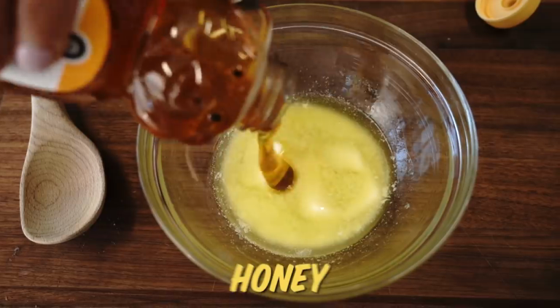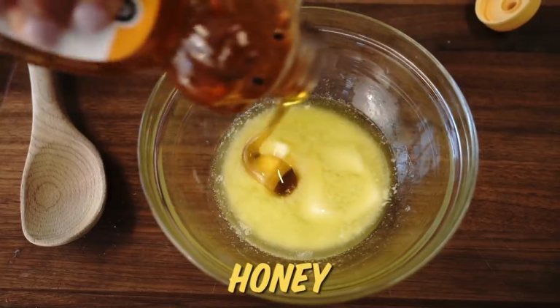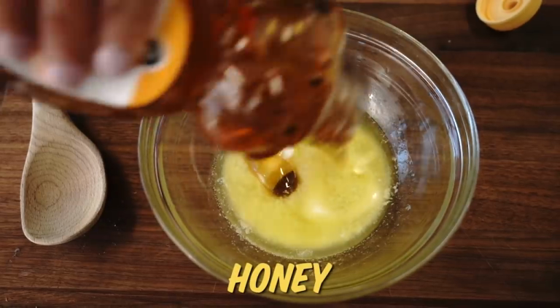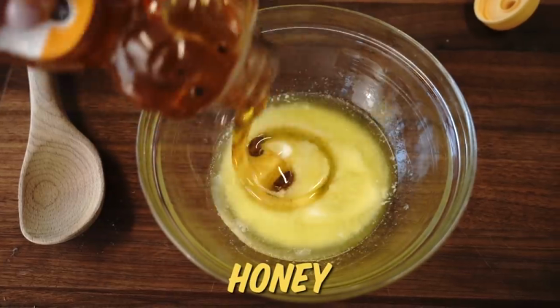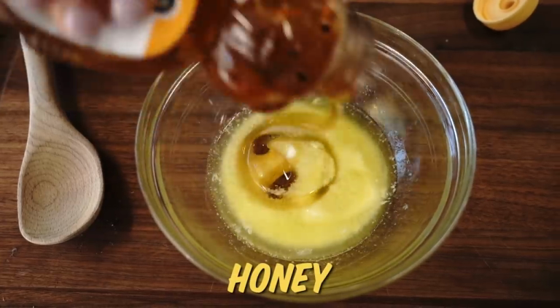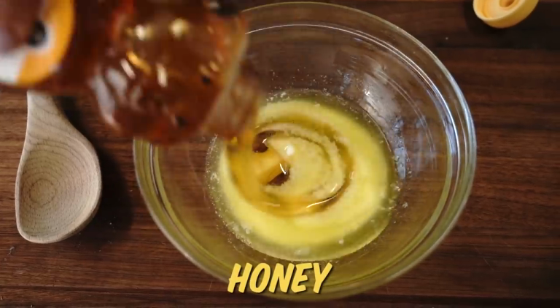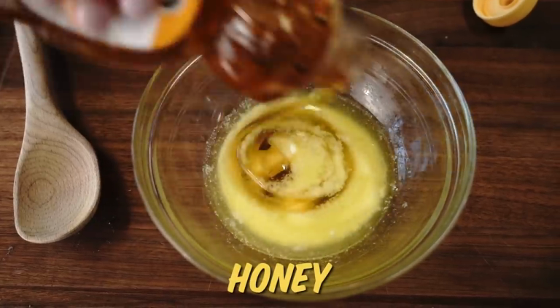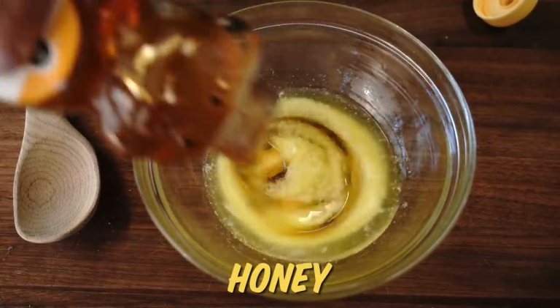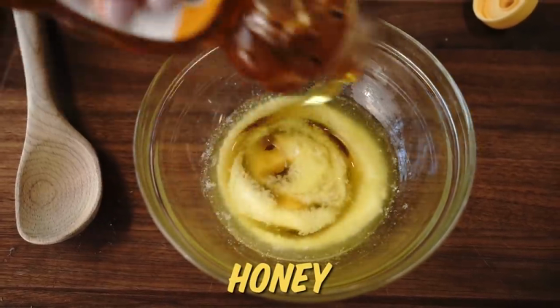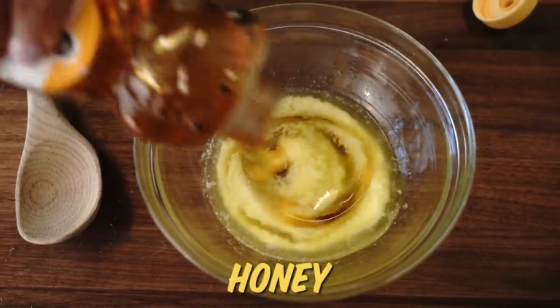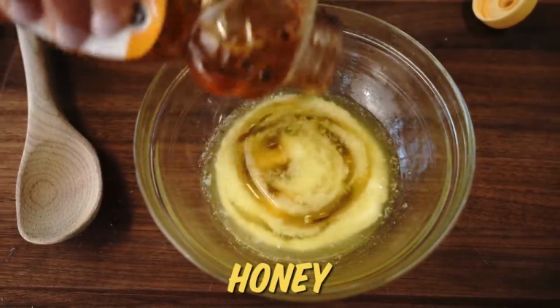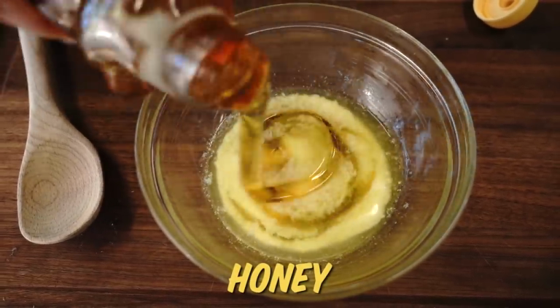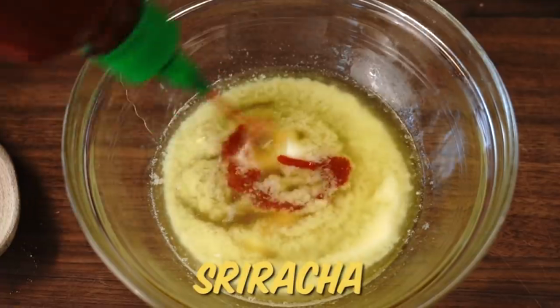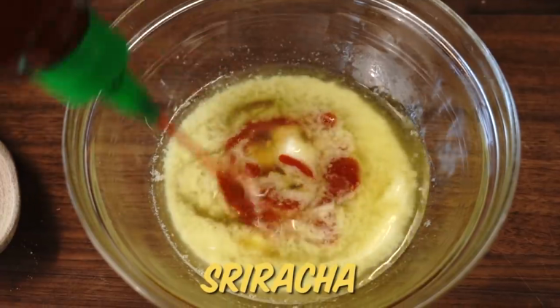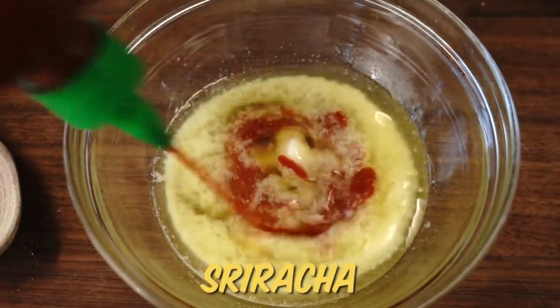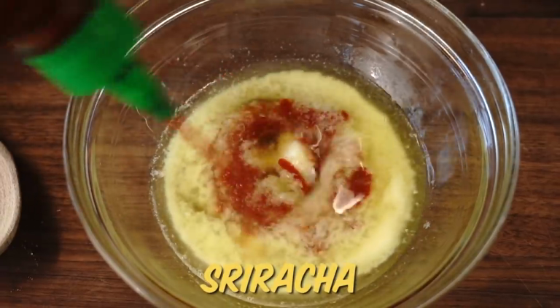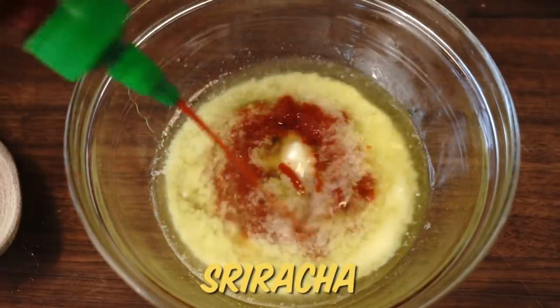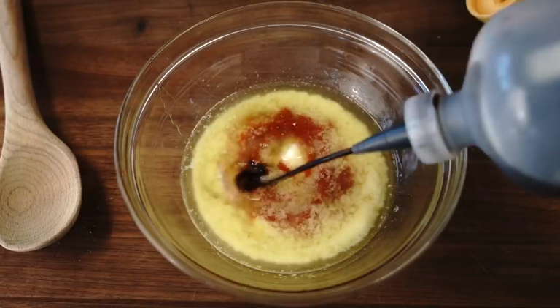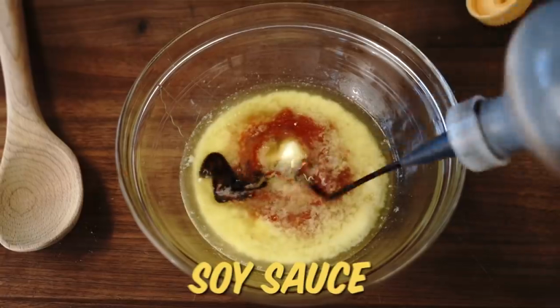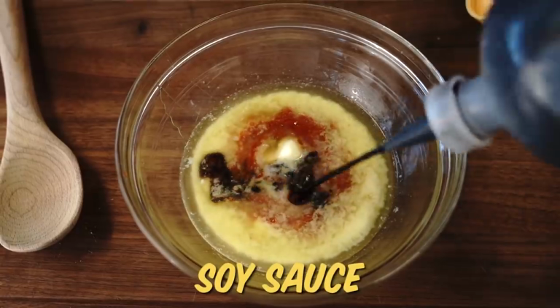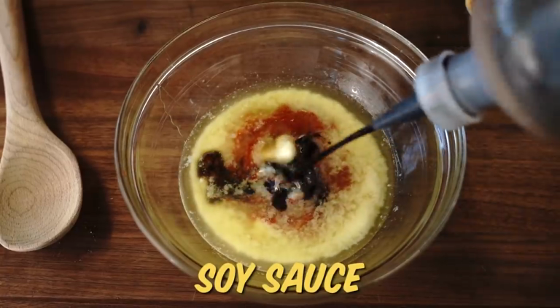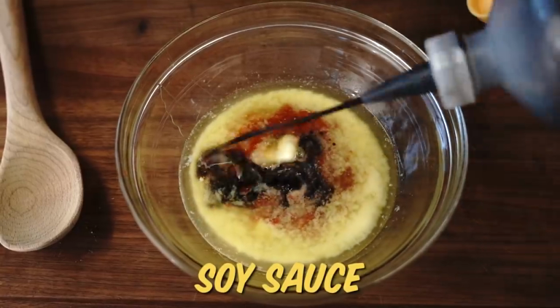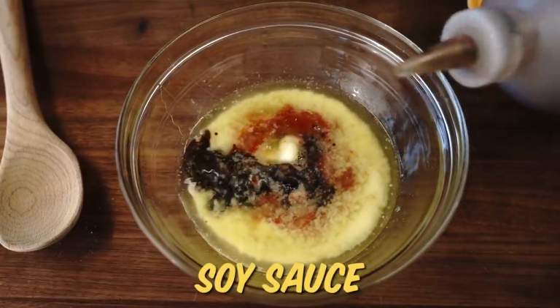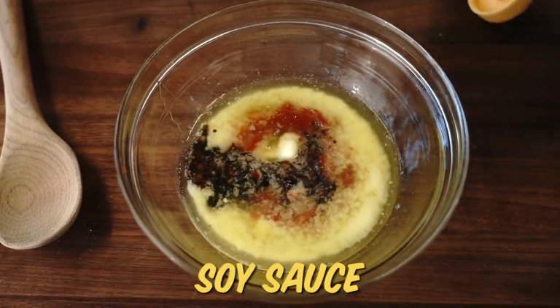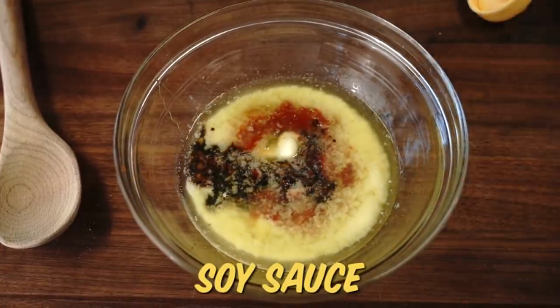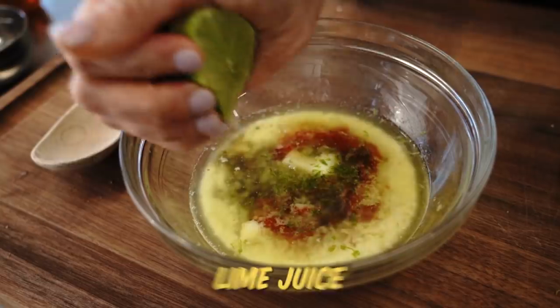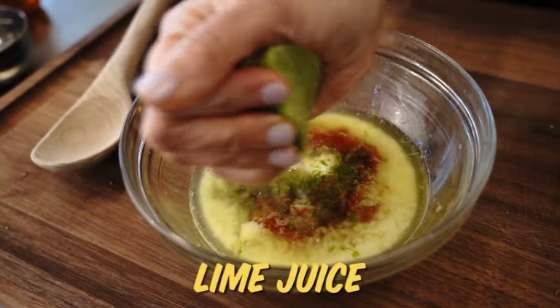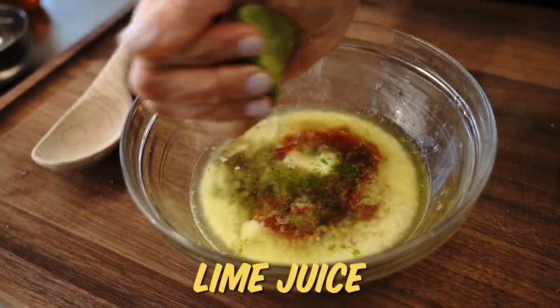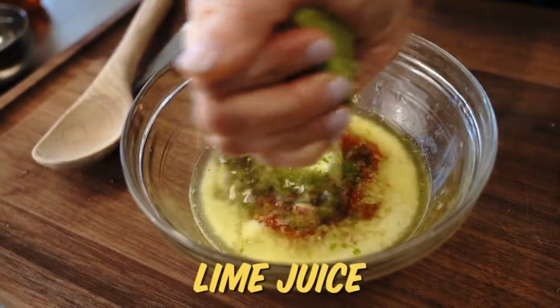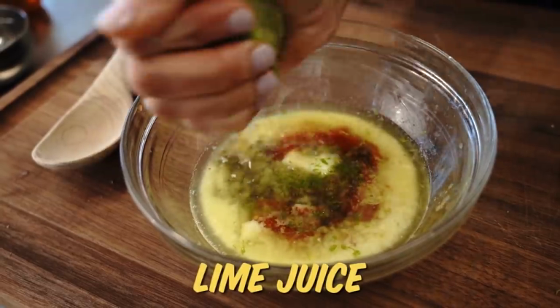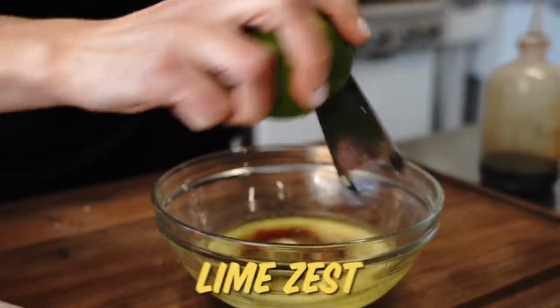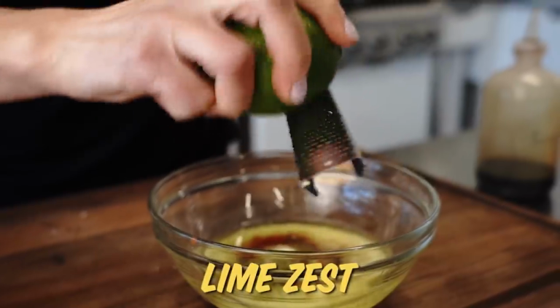To the melted butter, I'll add some honey, some sriracha, a little soy sauce, and some lime juice and lime zest.